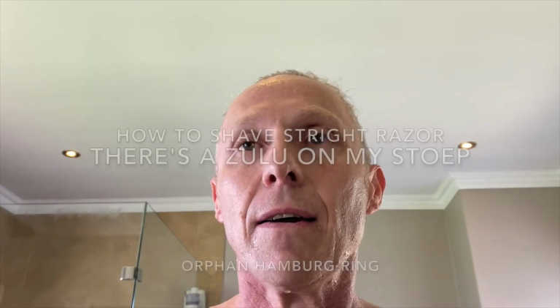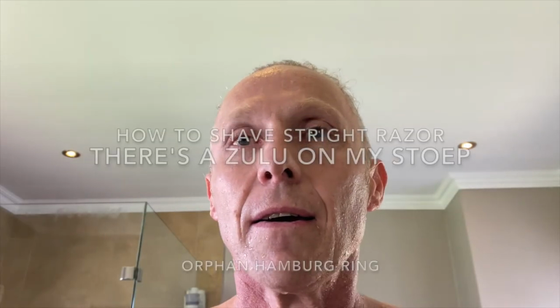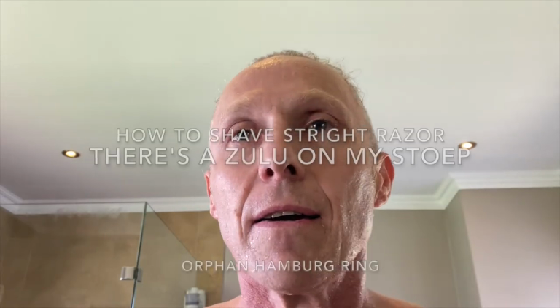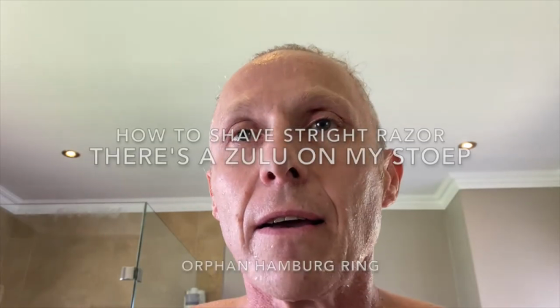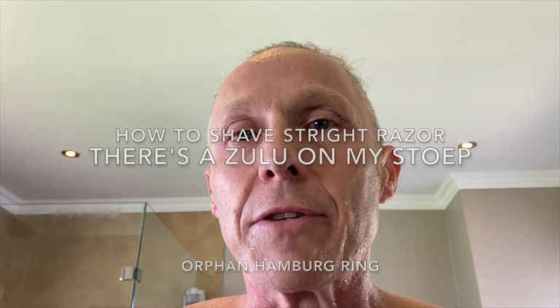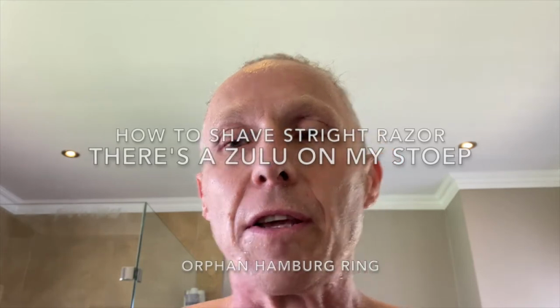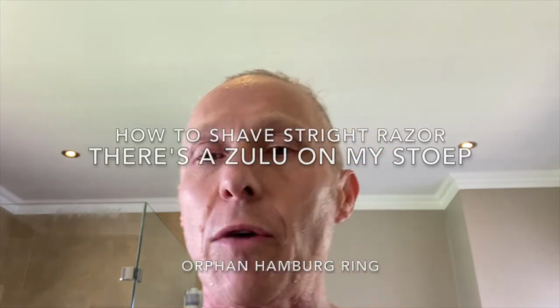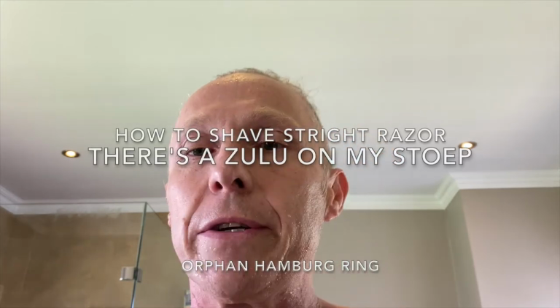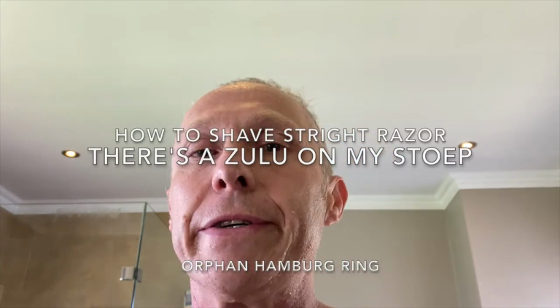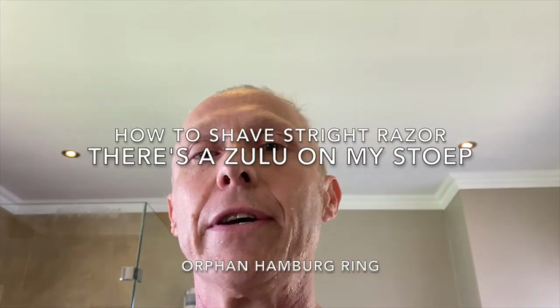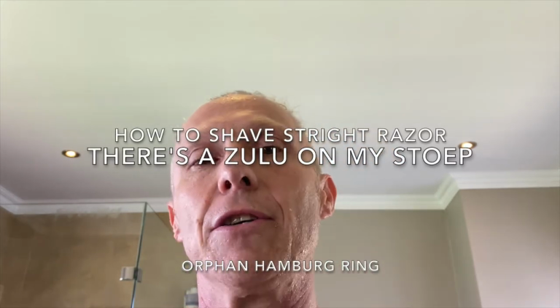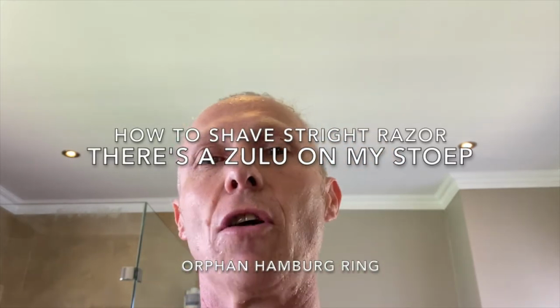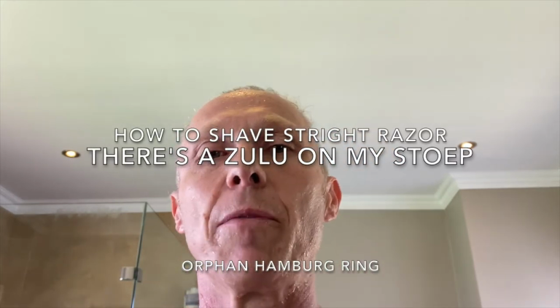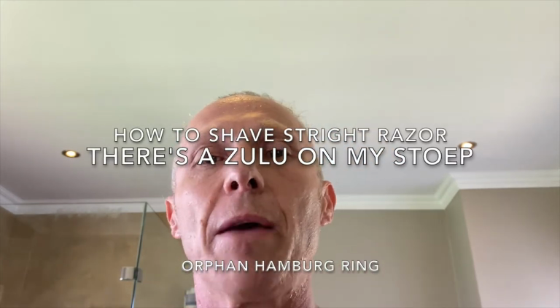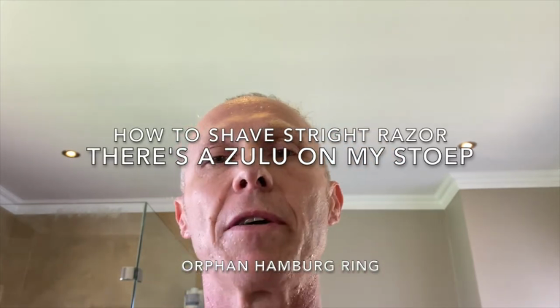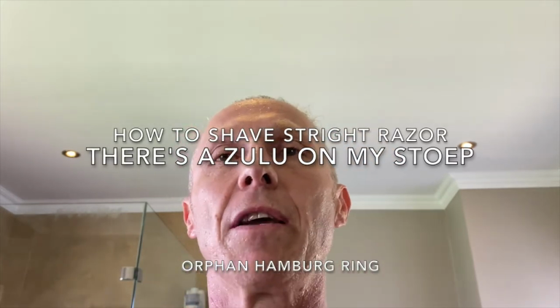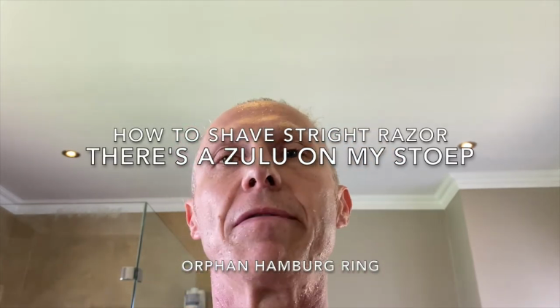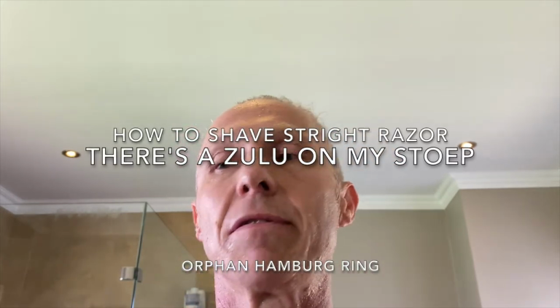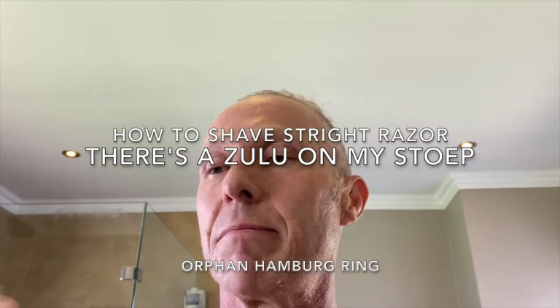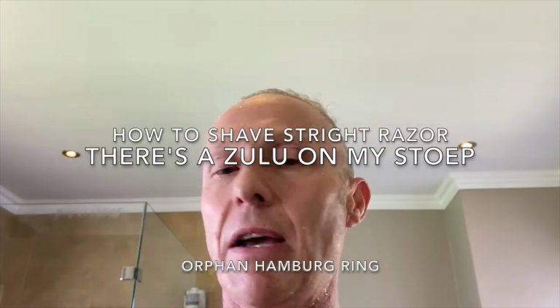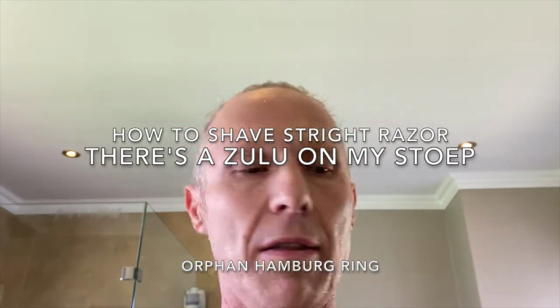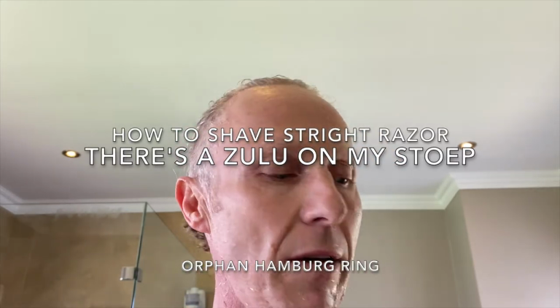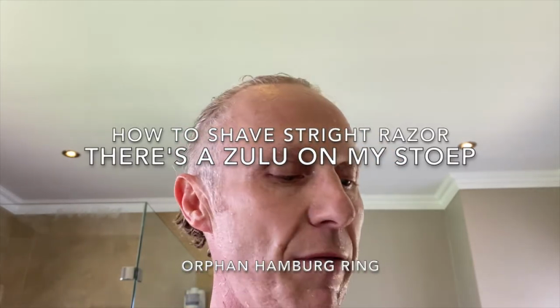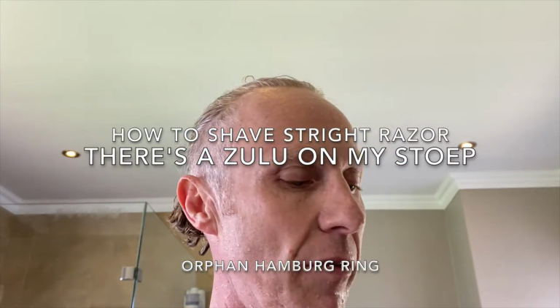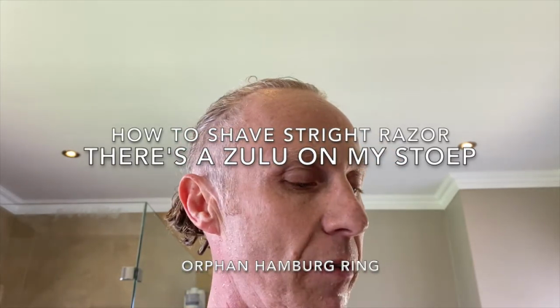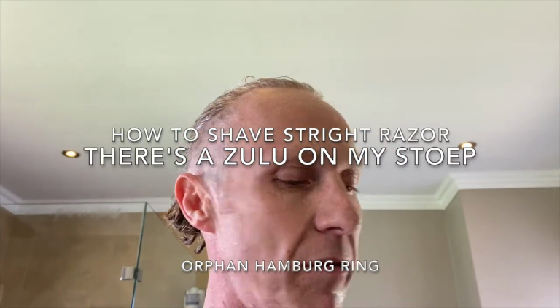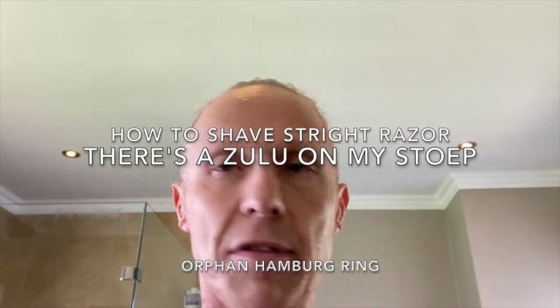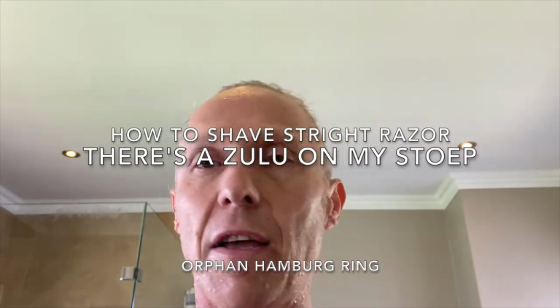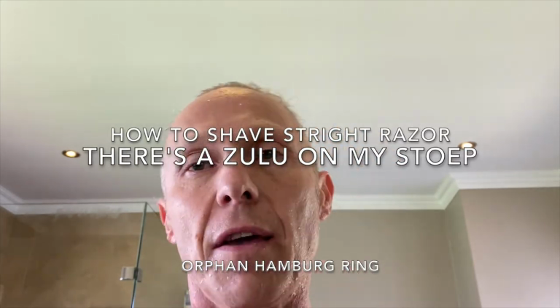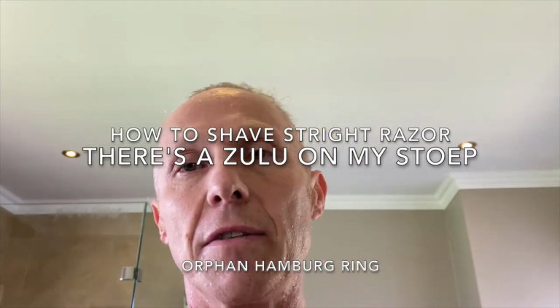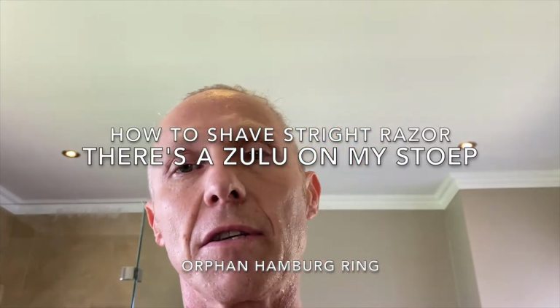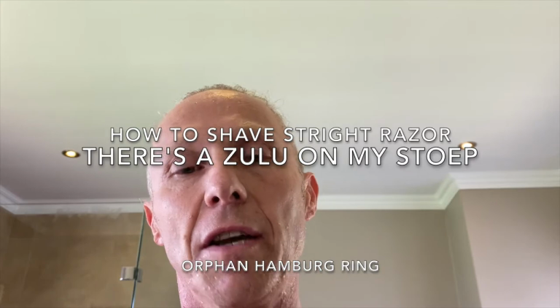How is it everyone? Jacques from Dapper Shave back in the rainforest straight razor shave.